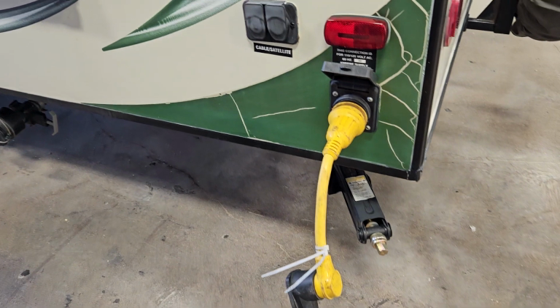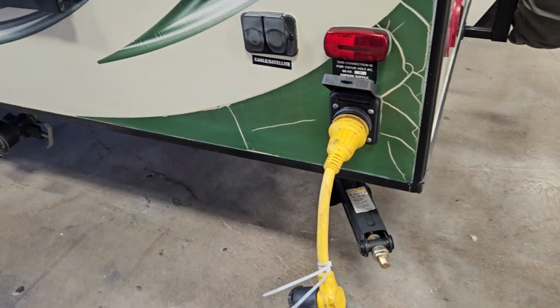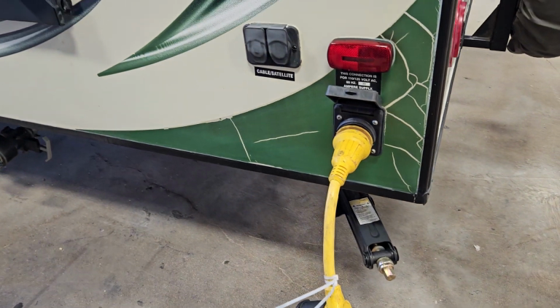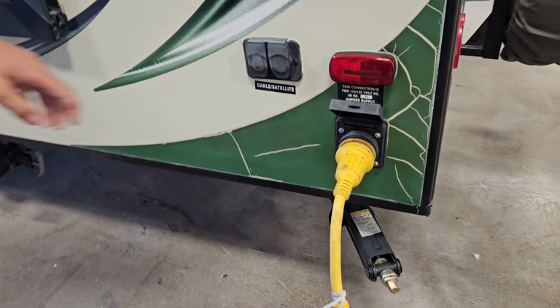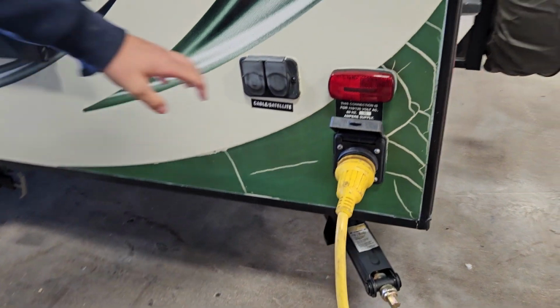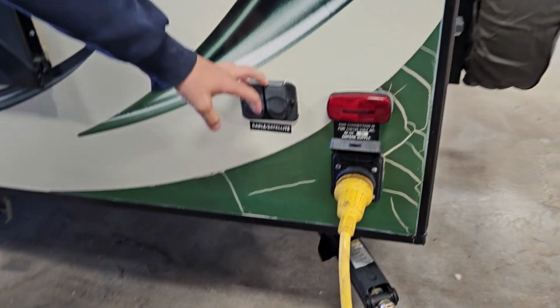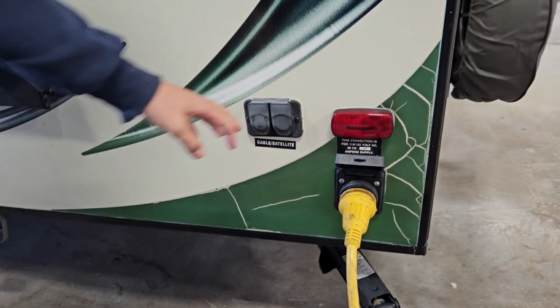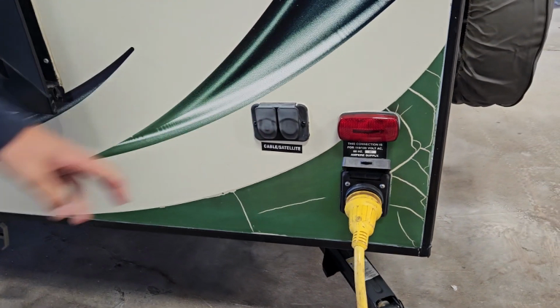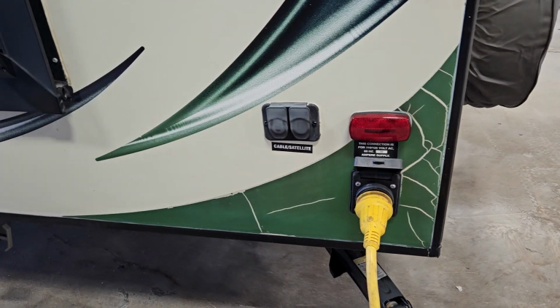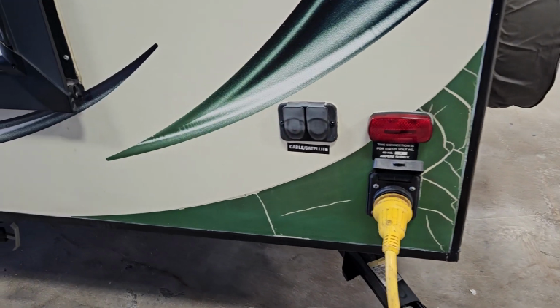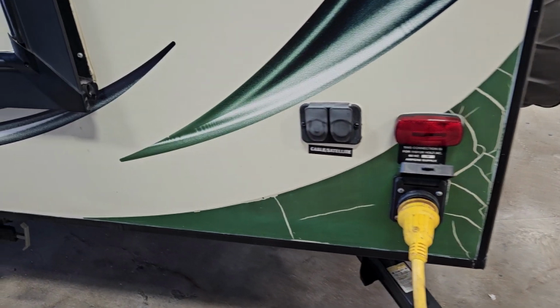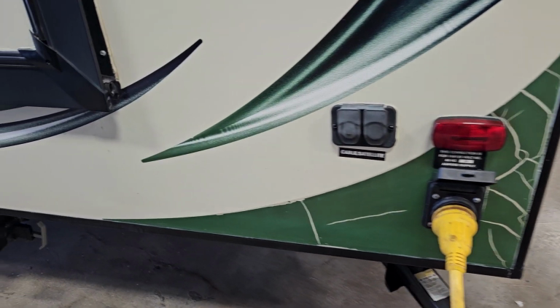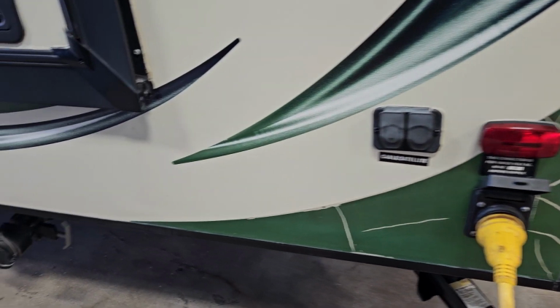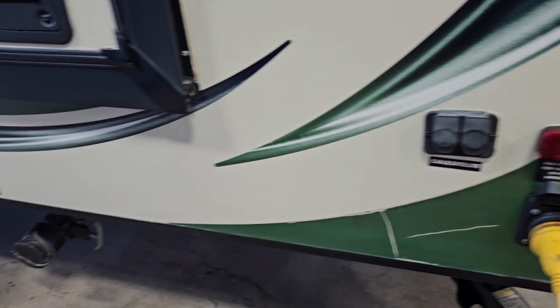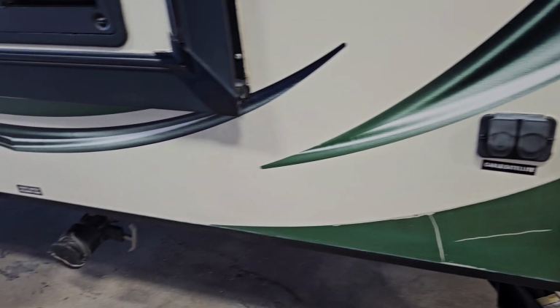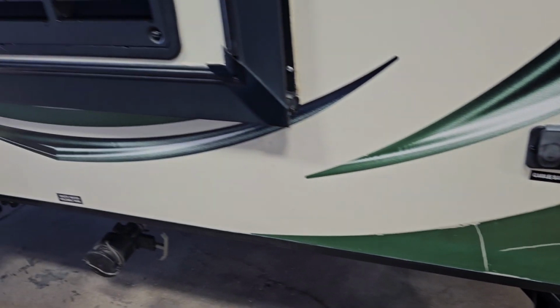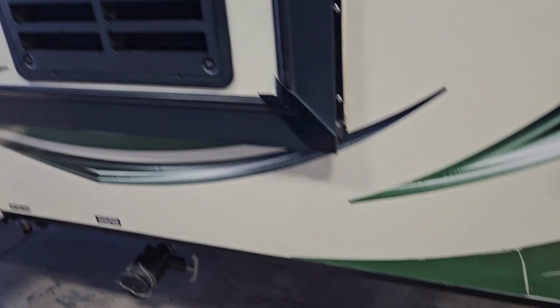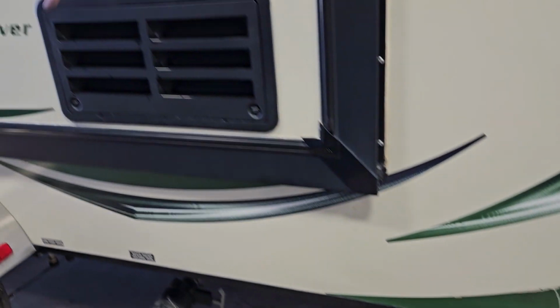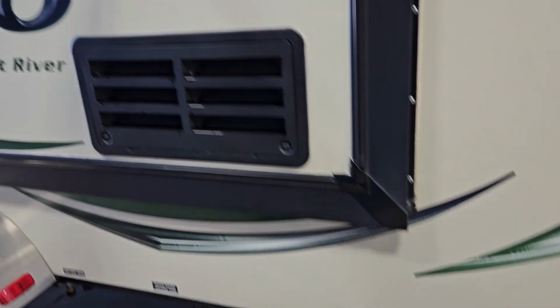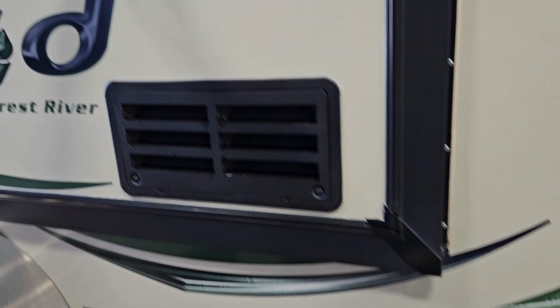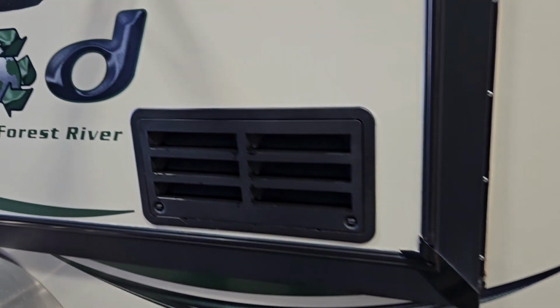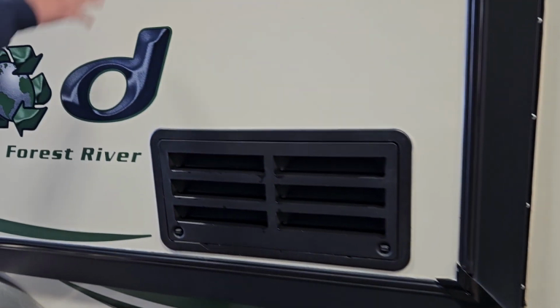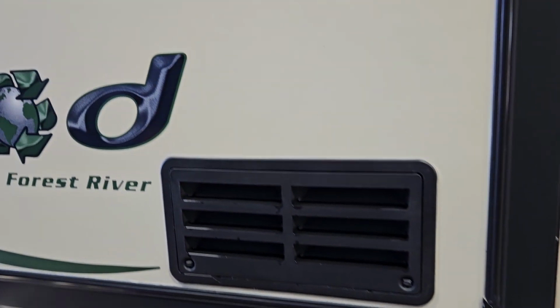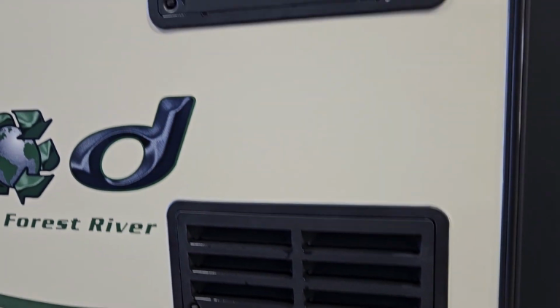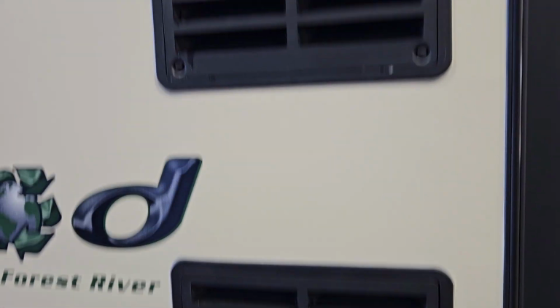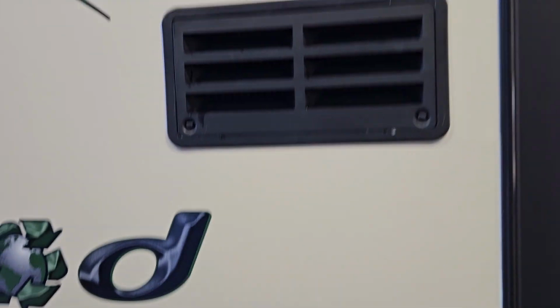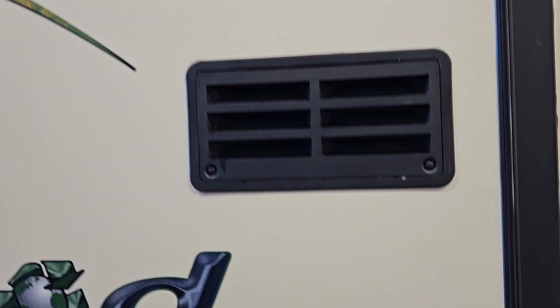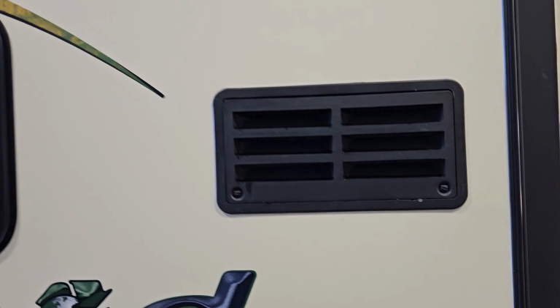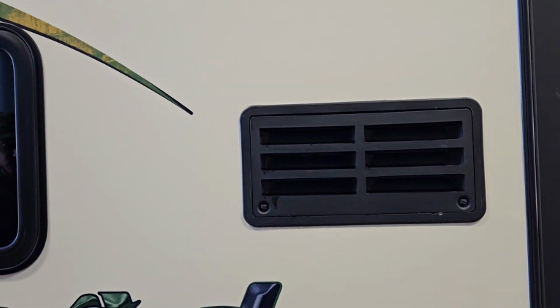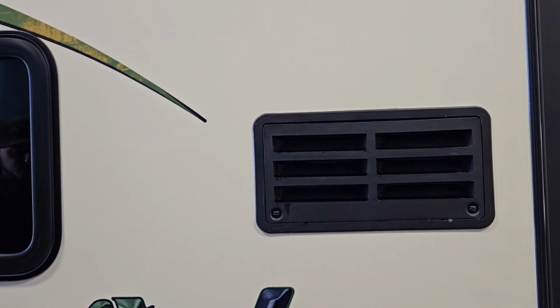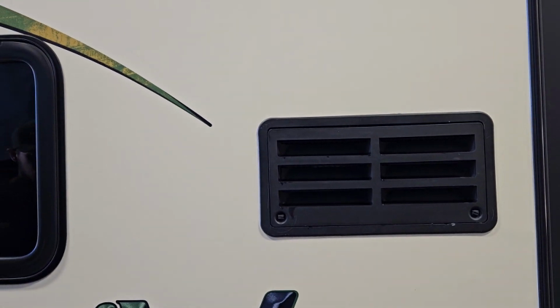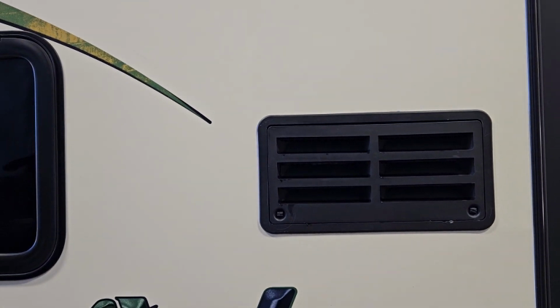You've got your cable satellite inlets and fridge vents. Those are just service ports.